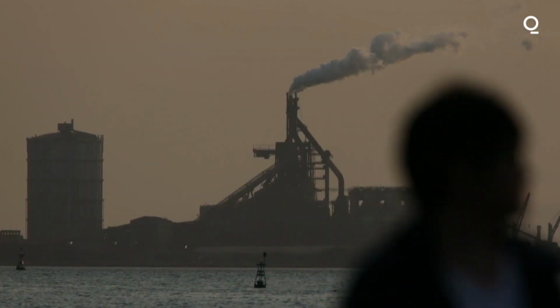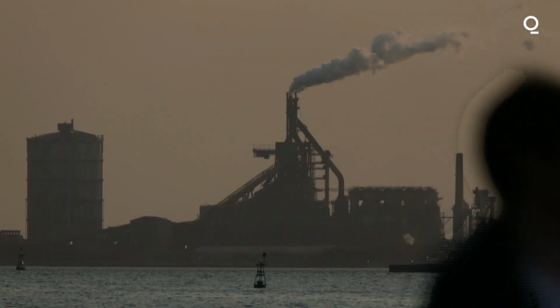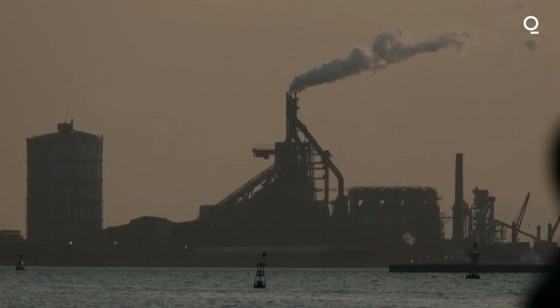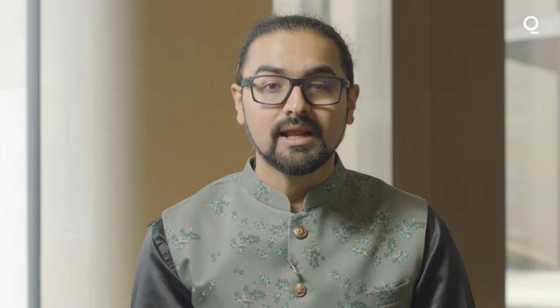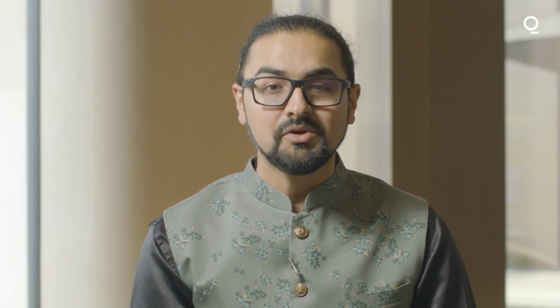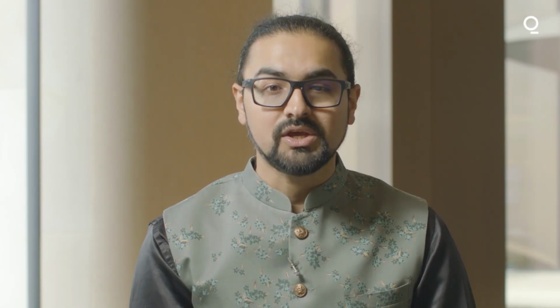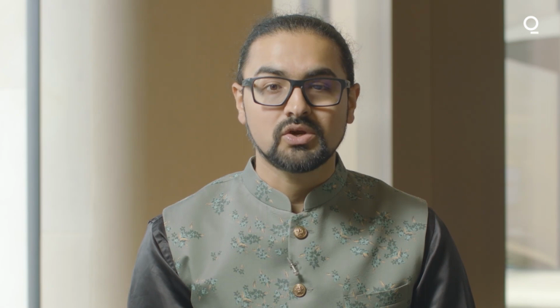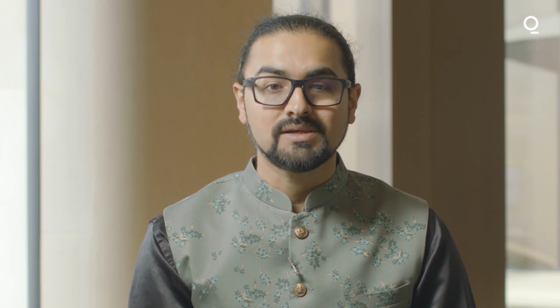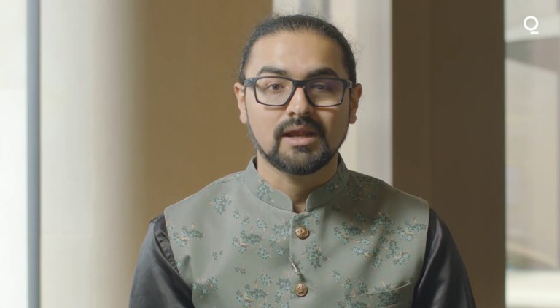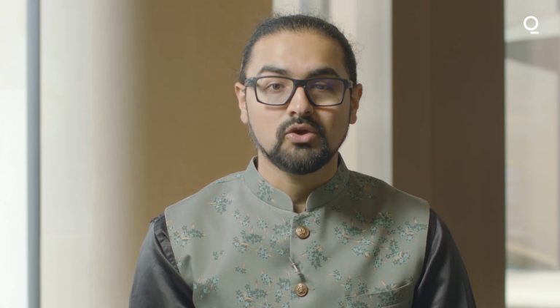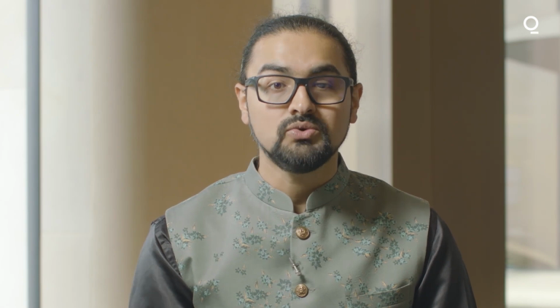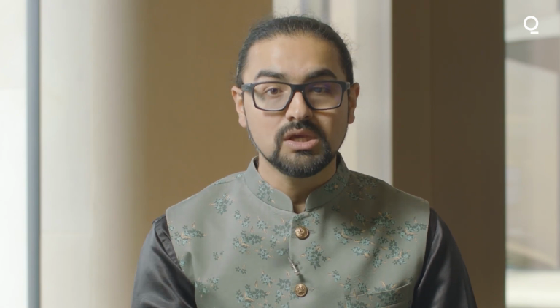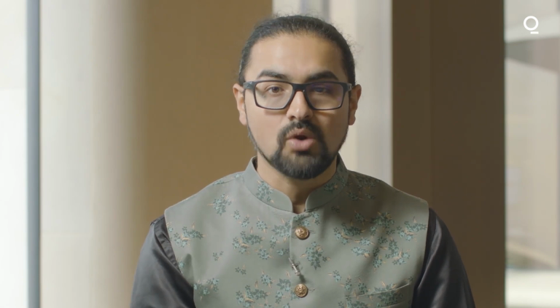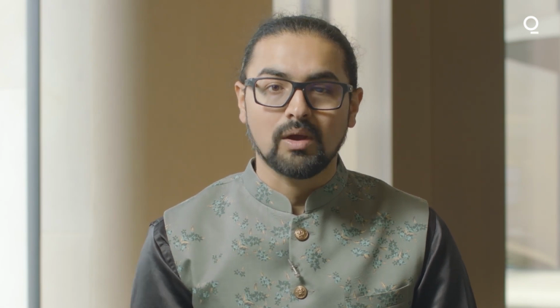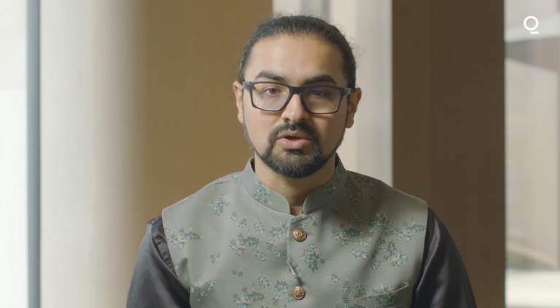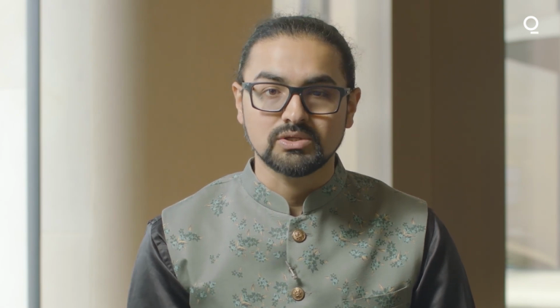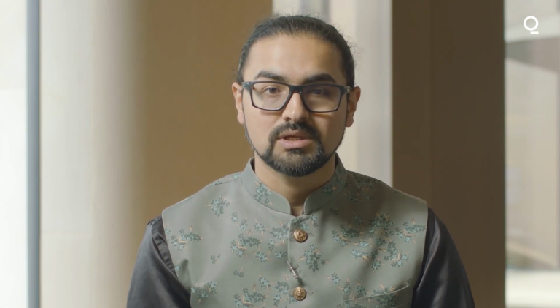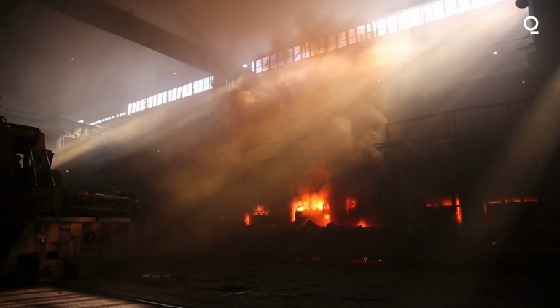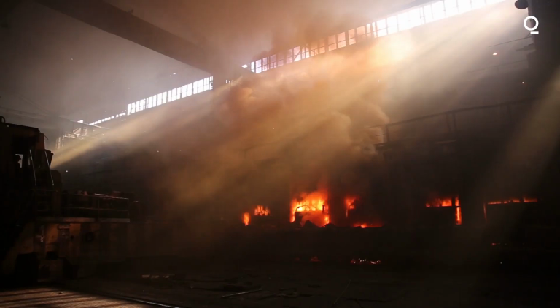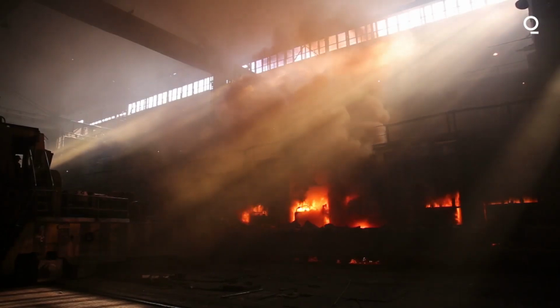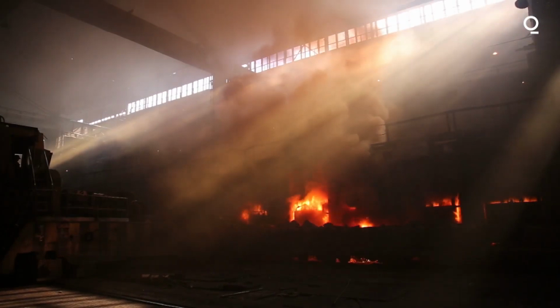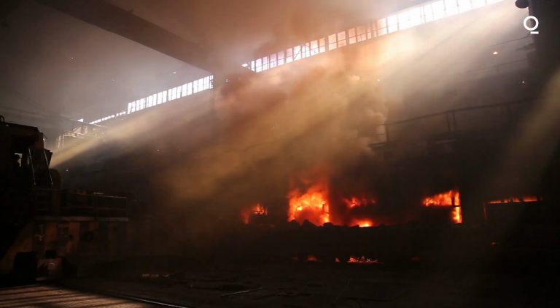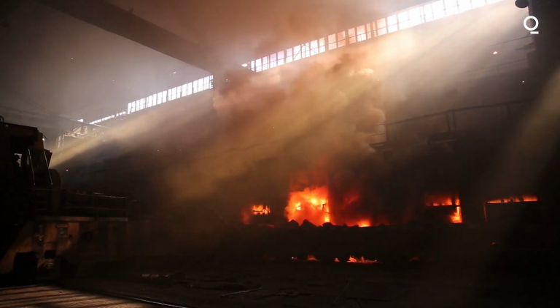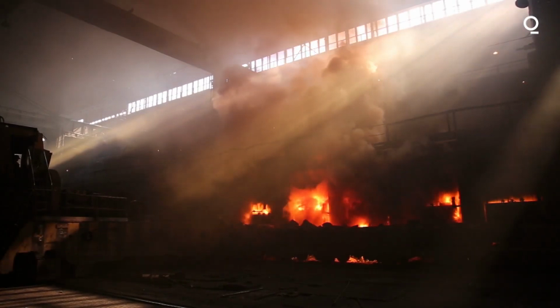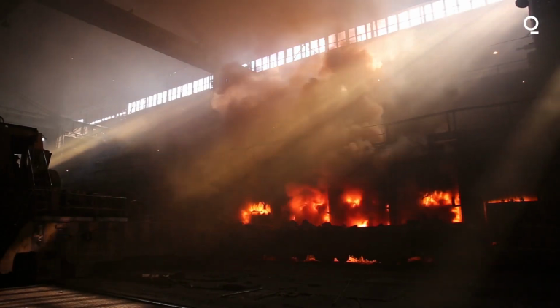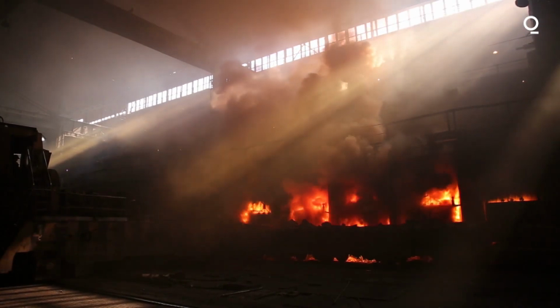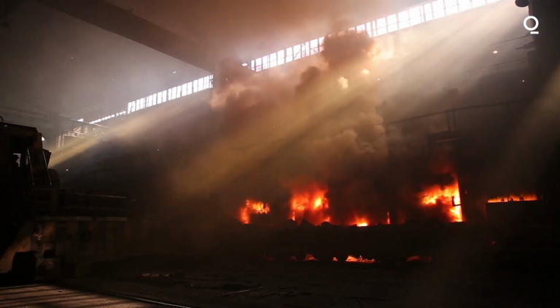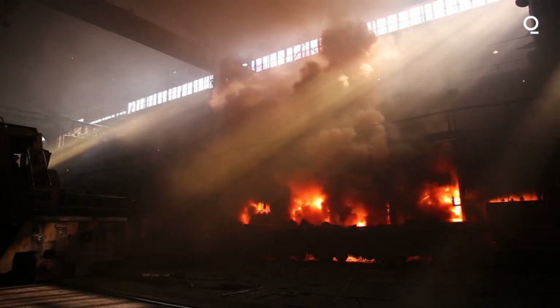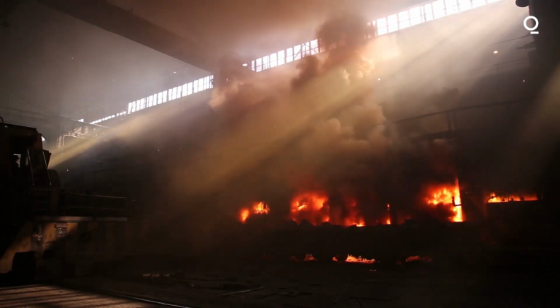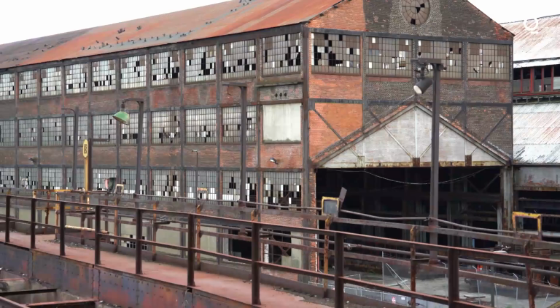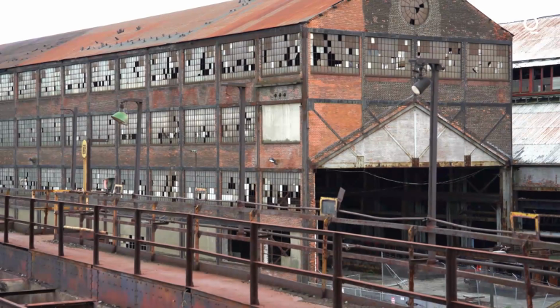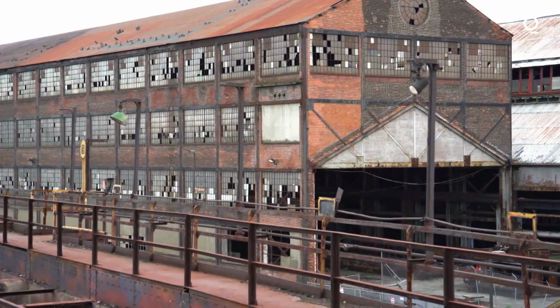Tackling climate change requires getting to zero emissions. That means cutting out emissions from the steel industry altogether.